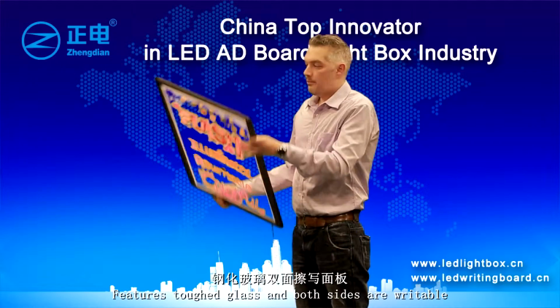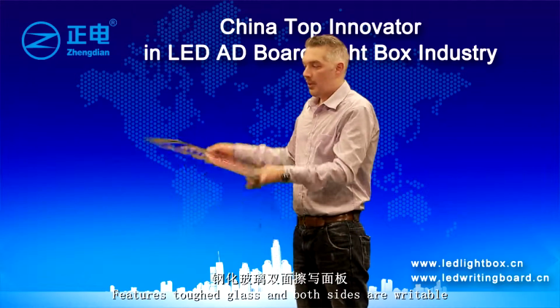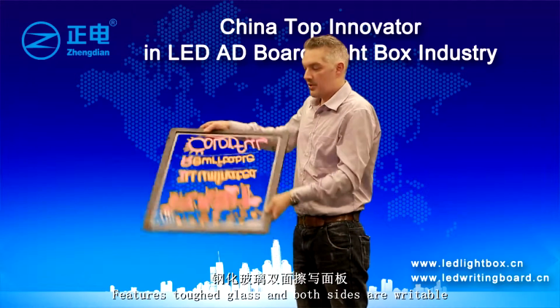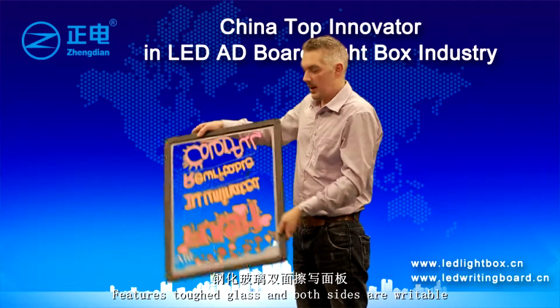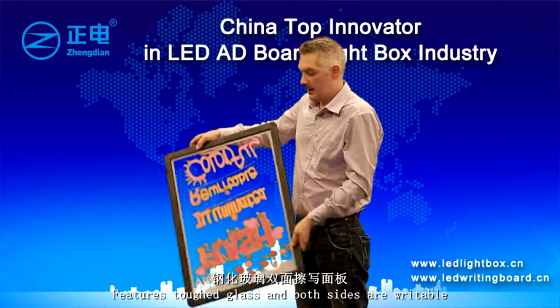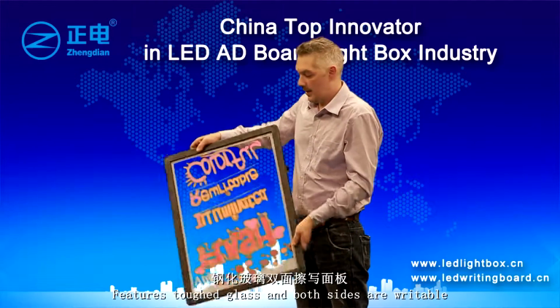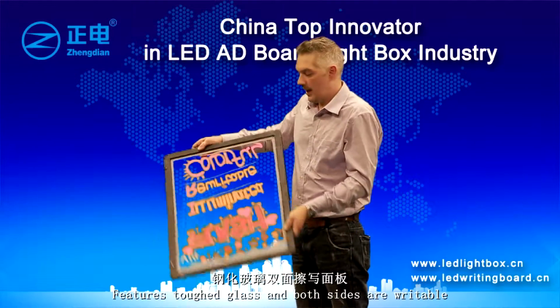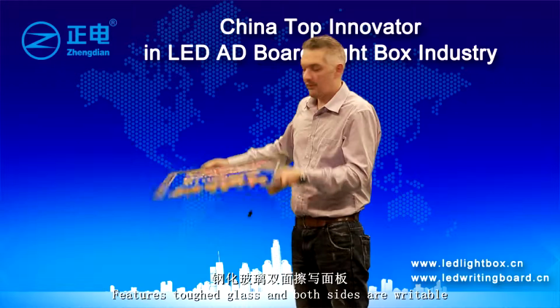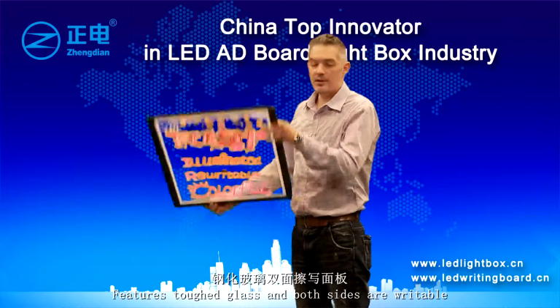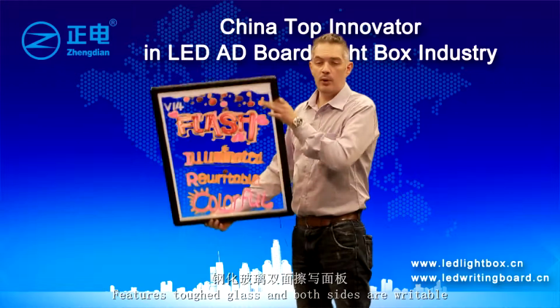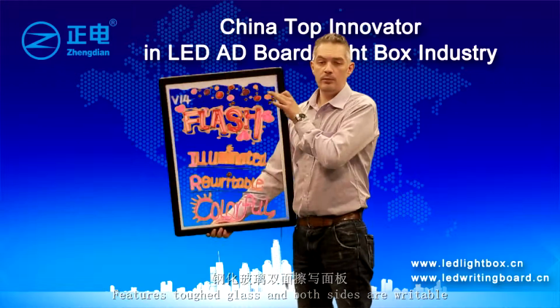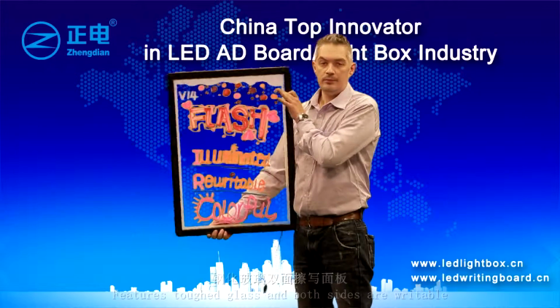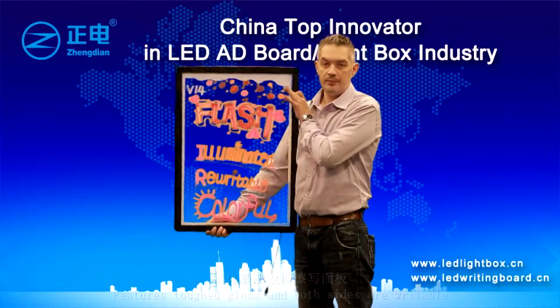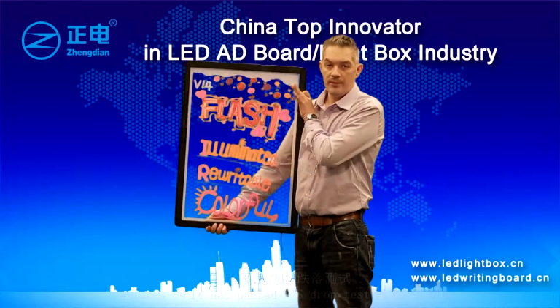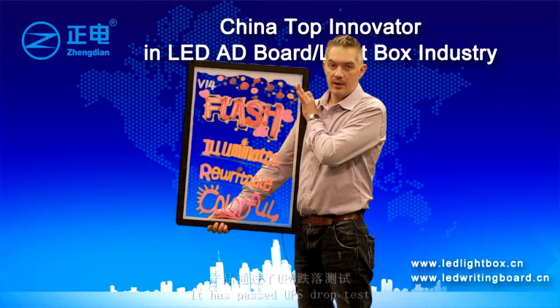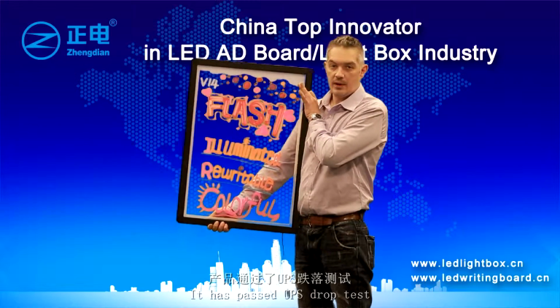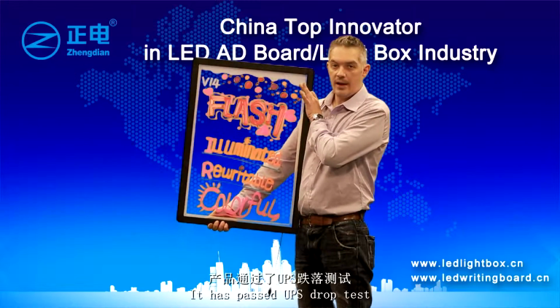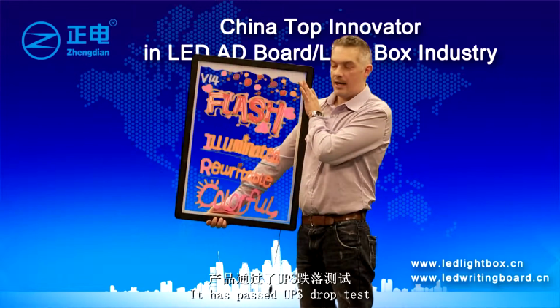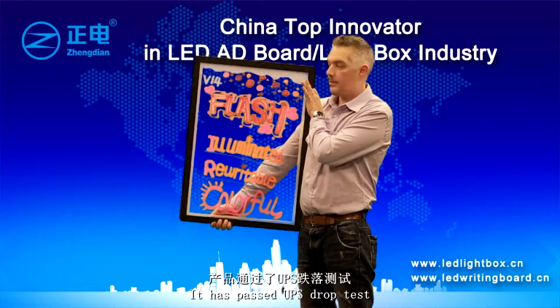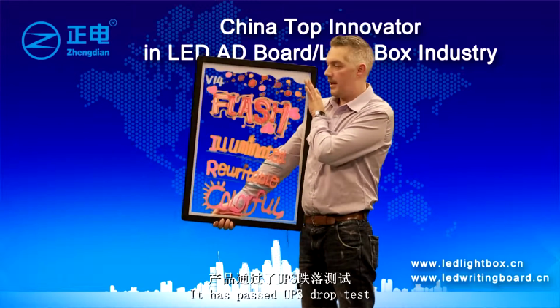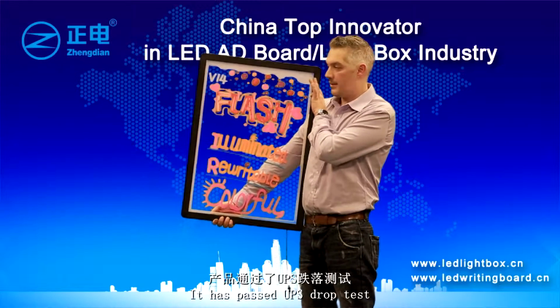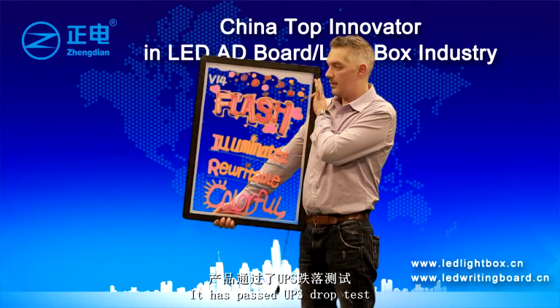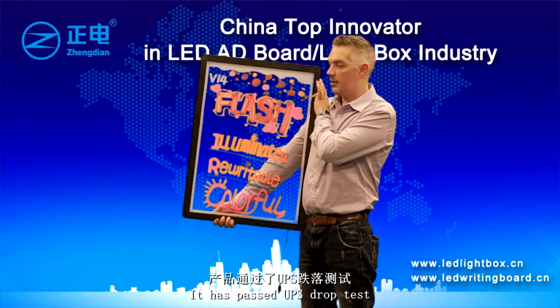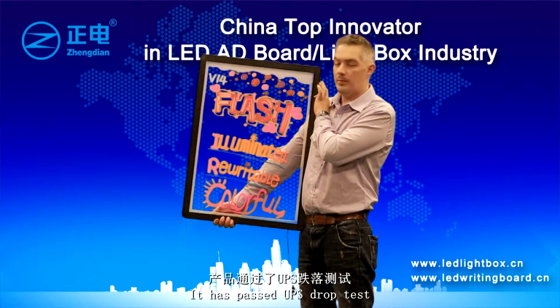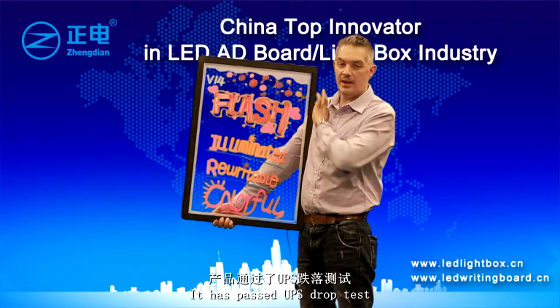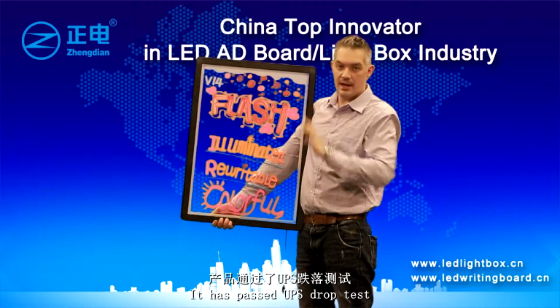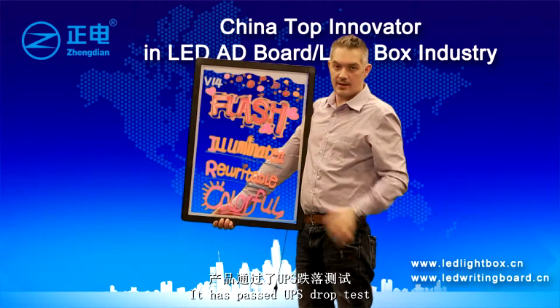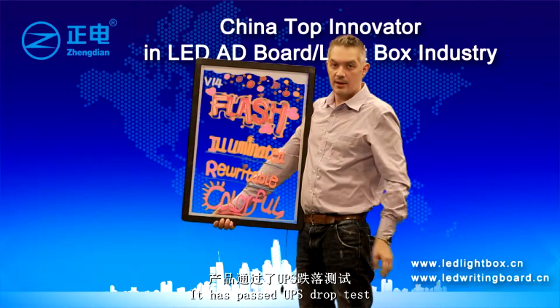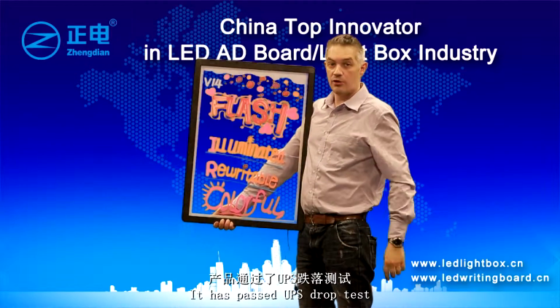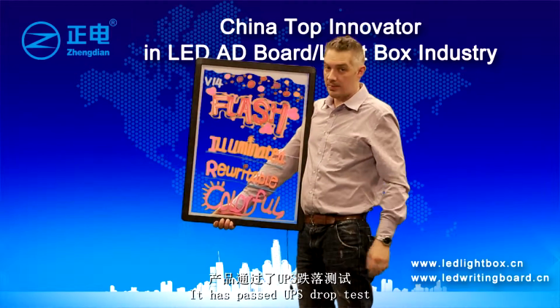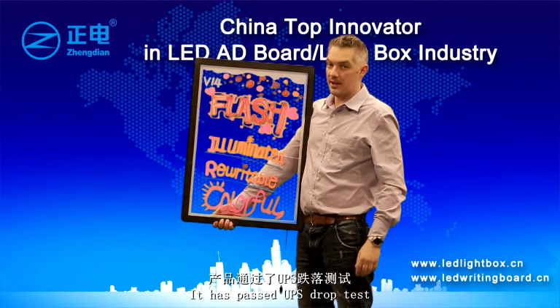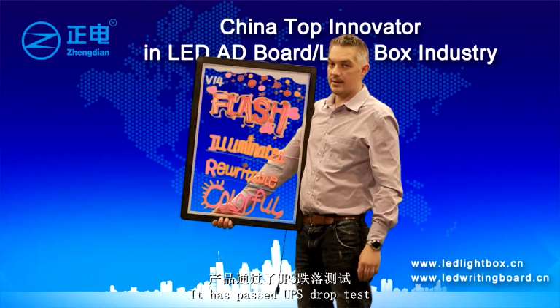Both sides are writable, and it has passed the UPS drop test.